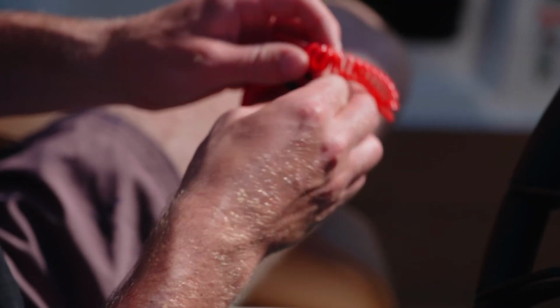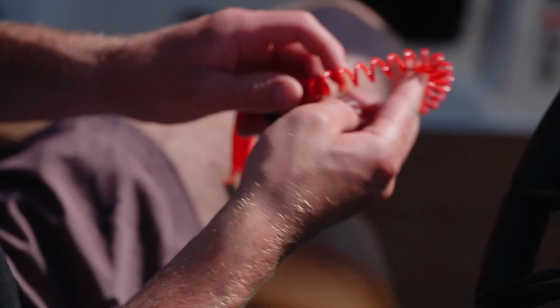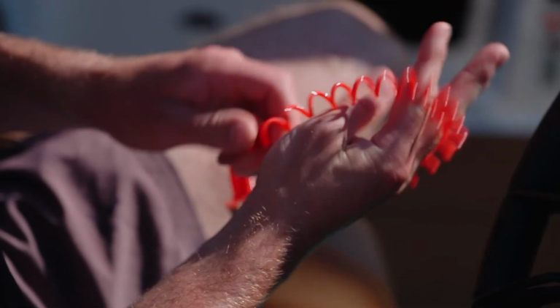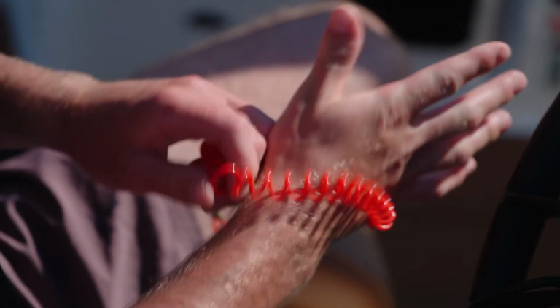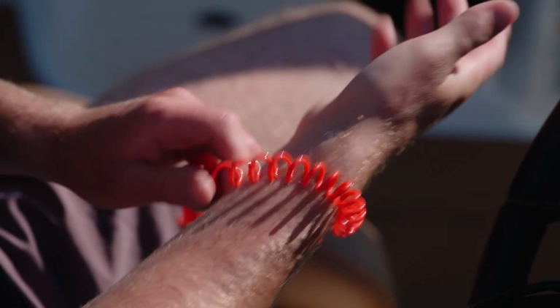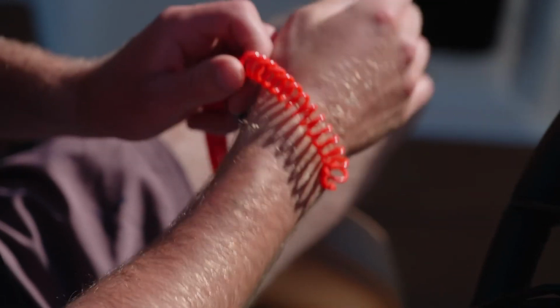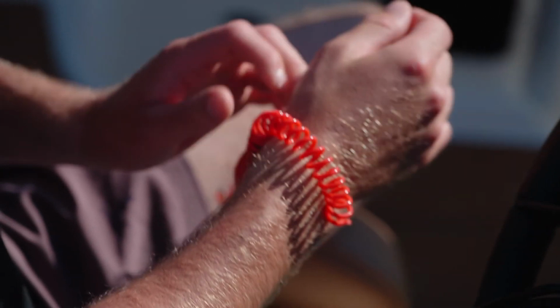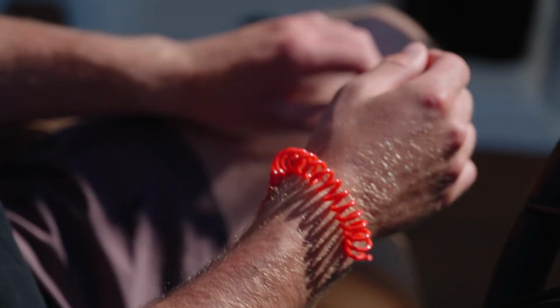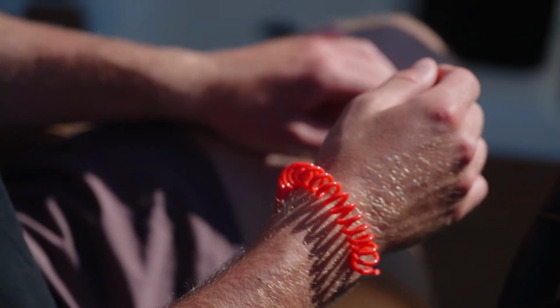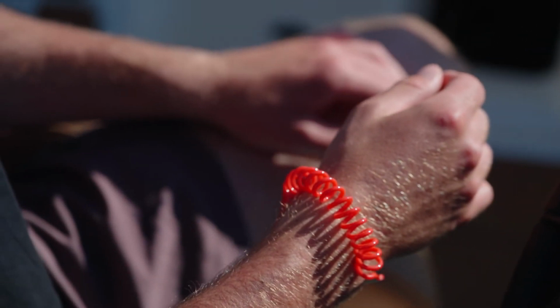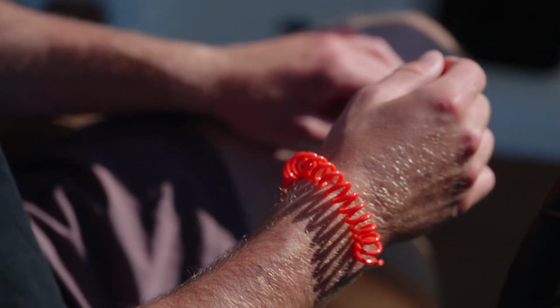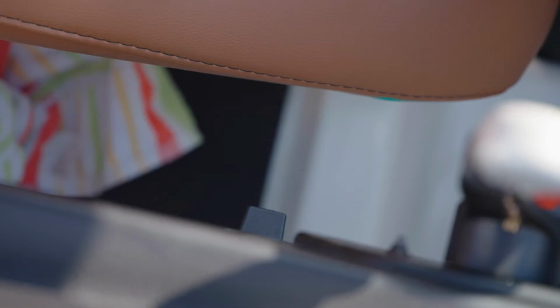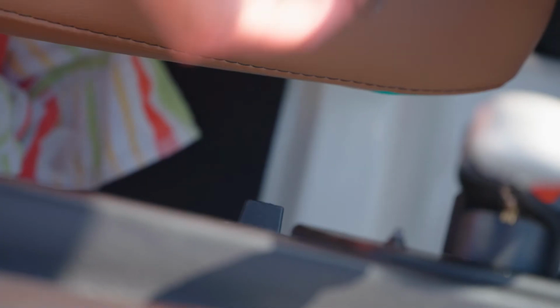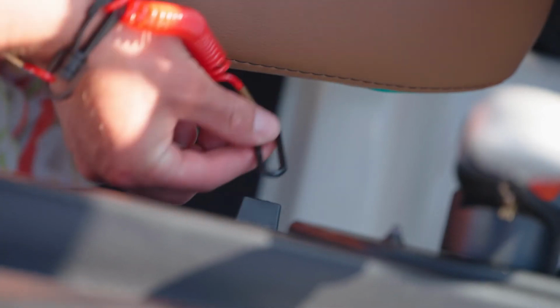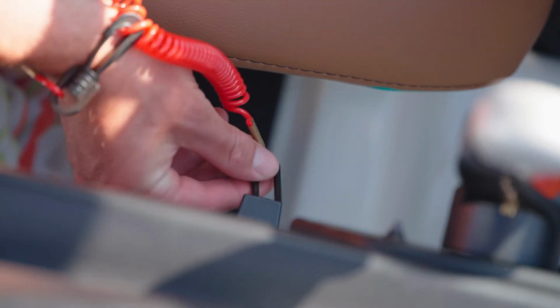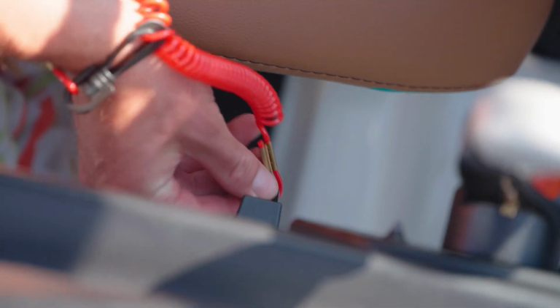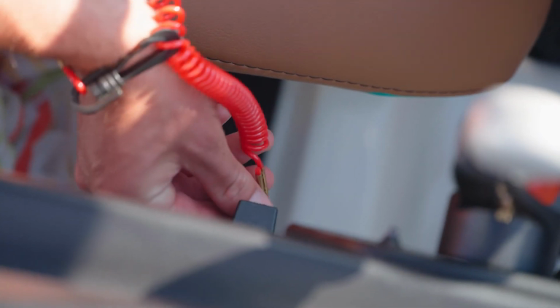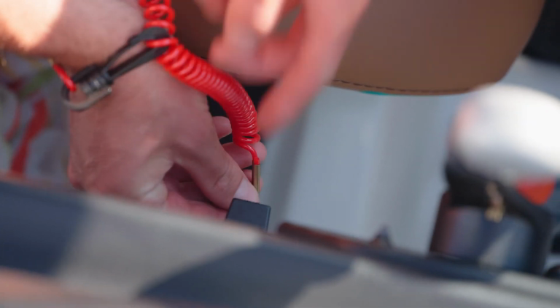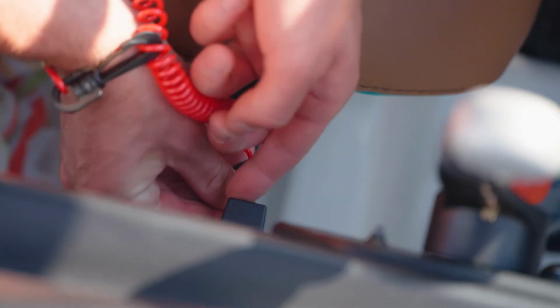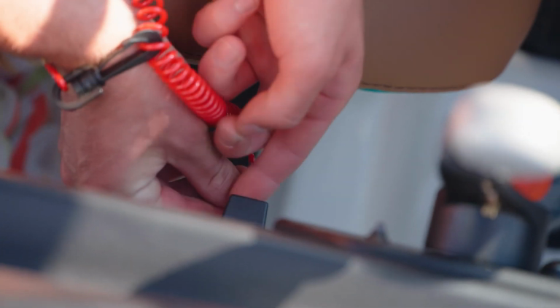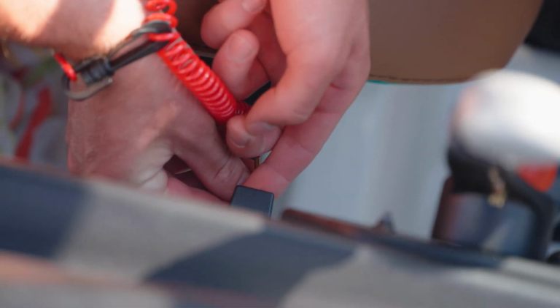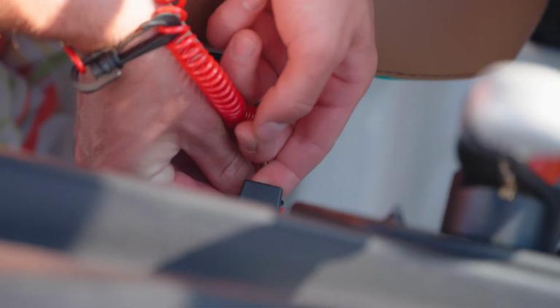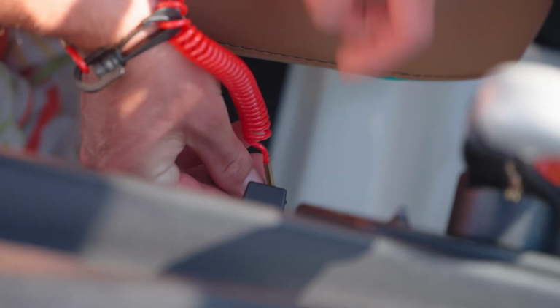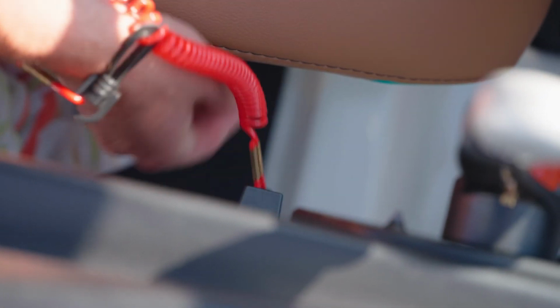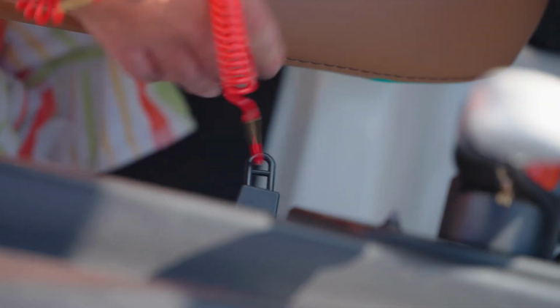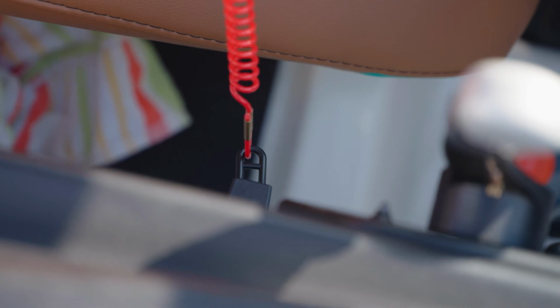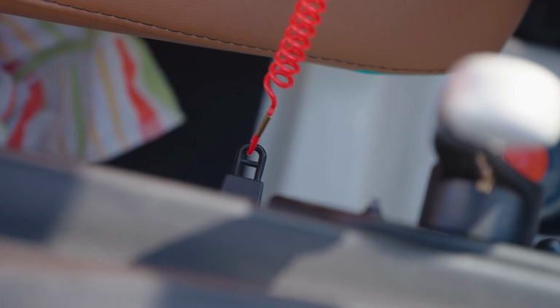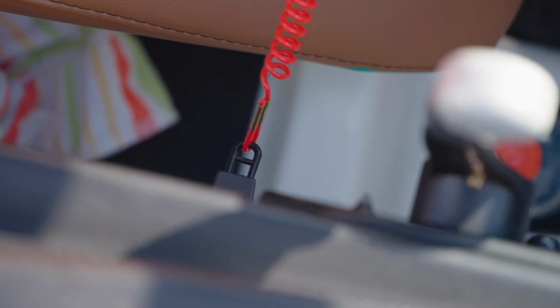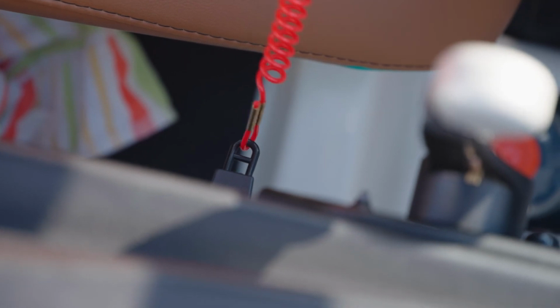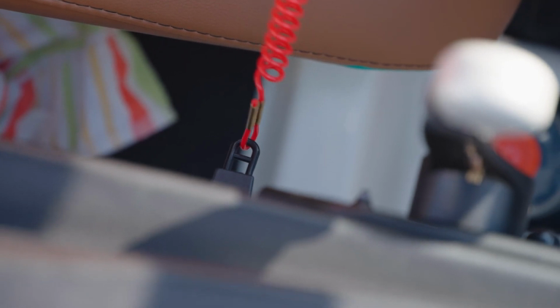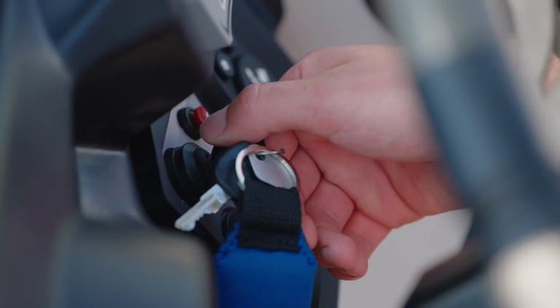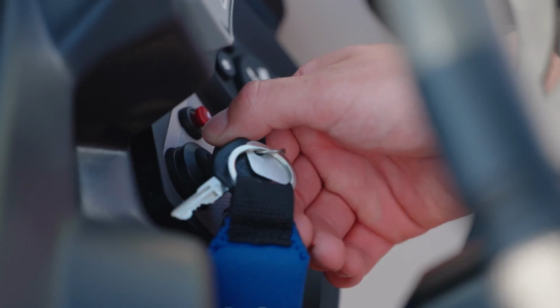While the blower is running, attach your kill switch lanyard to your body. The kill switch is designed to cut the power to the boat in the event that the driver was to be ejected.